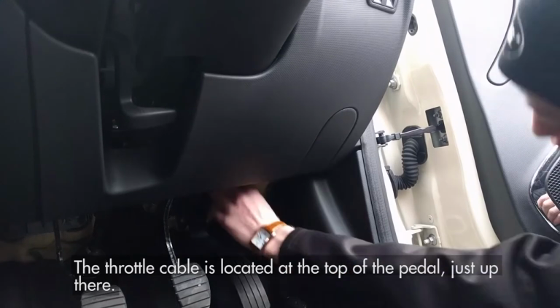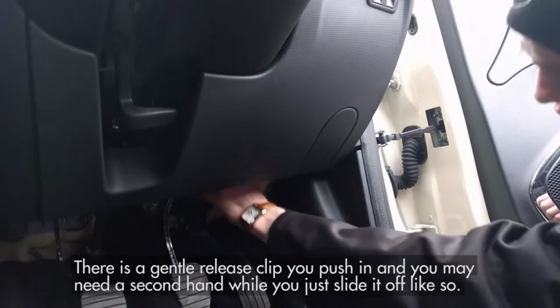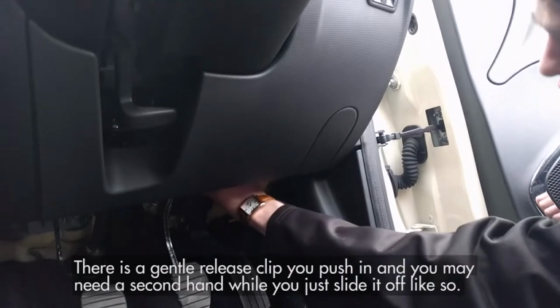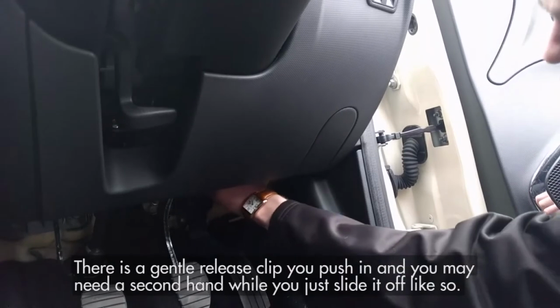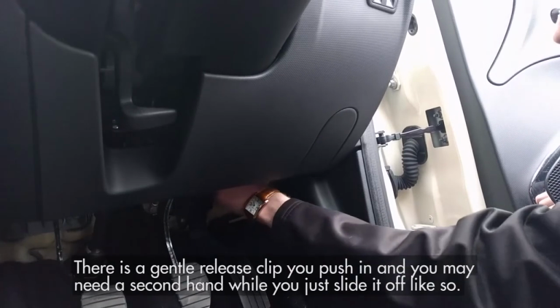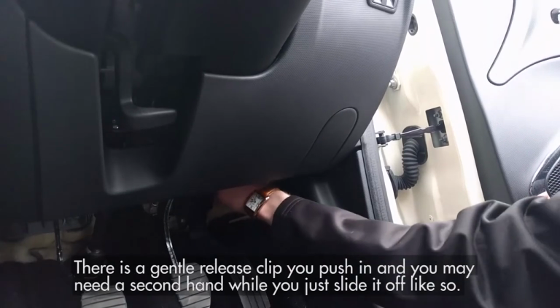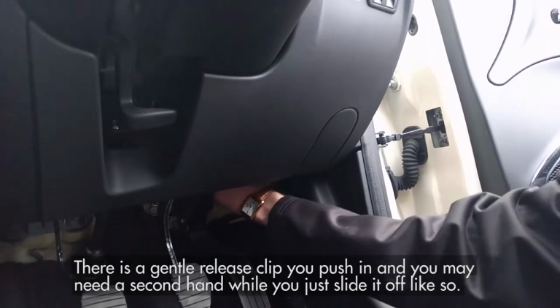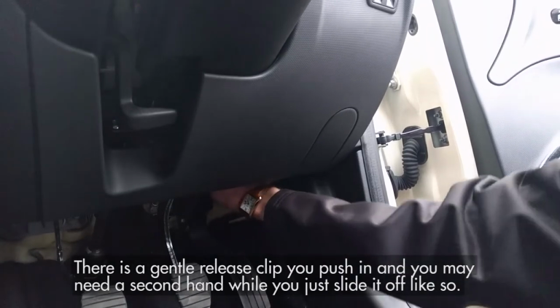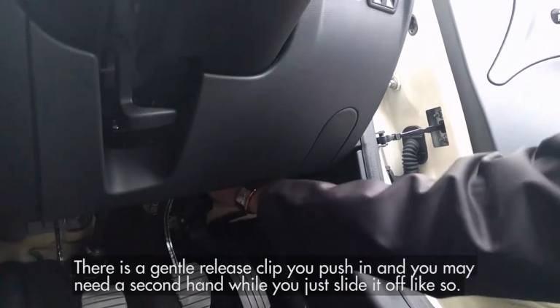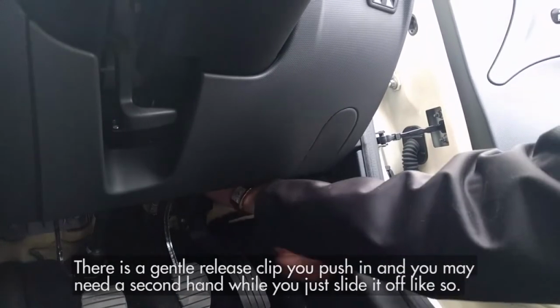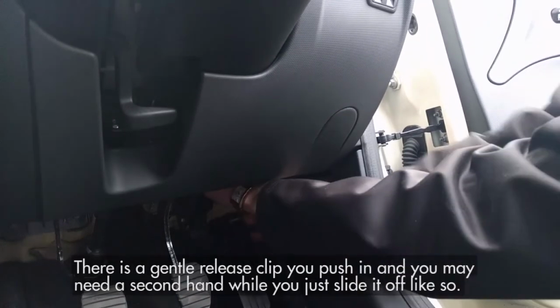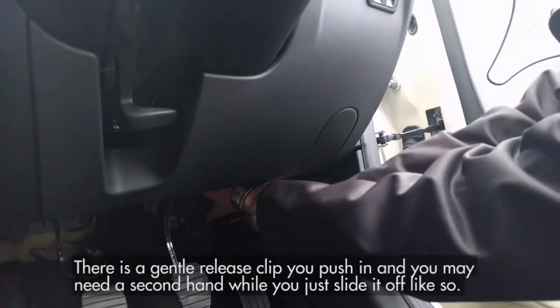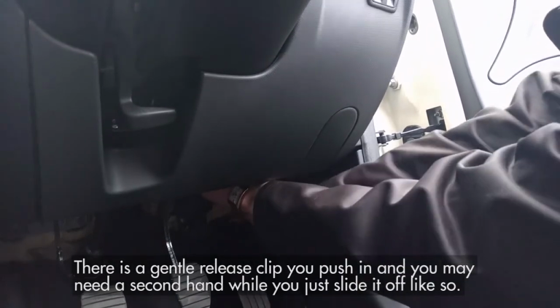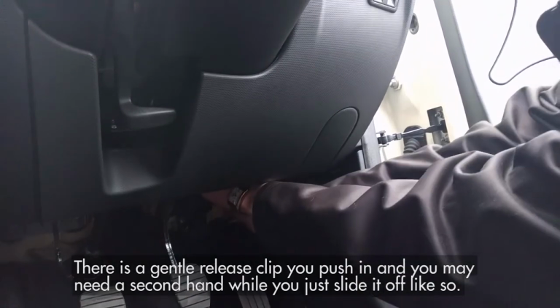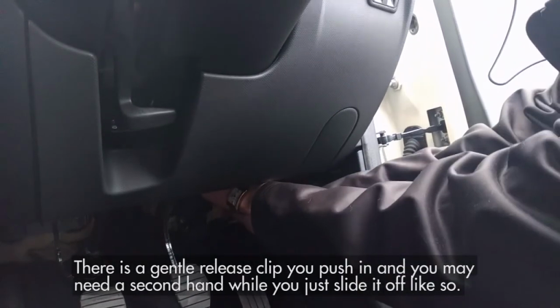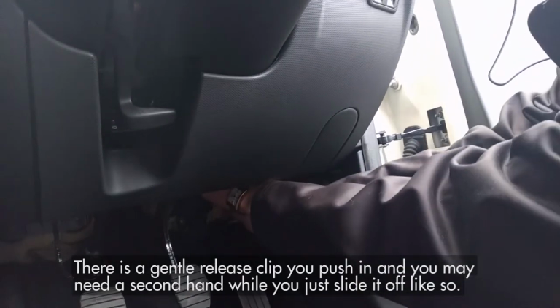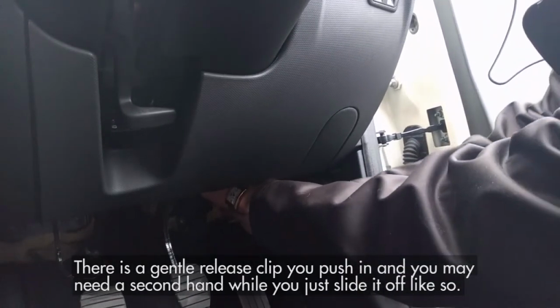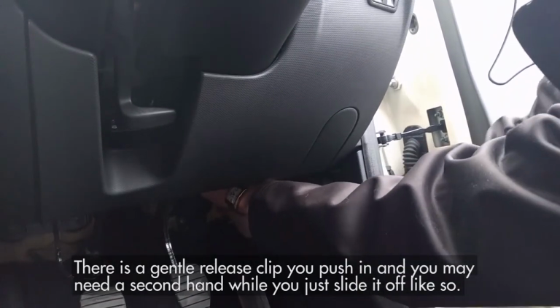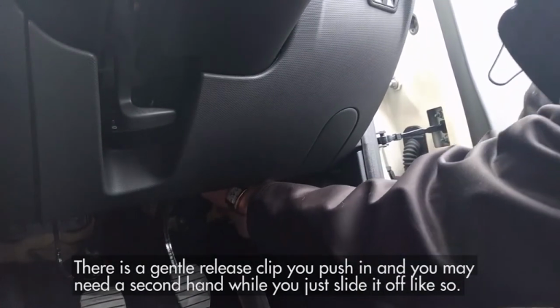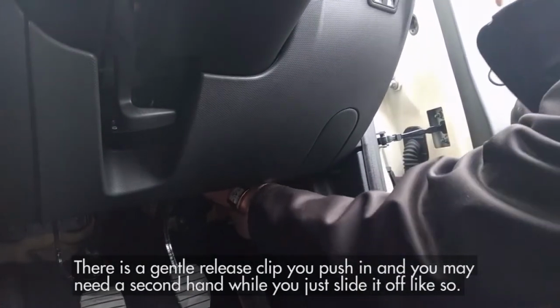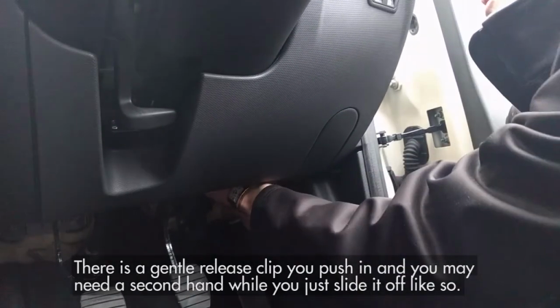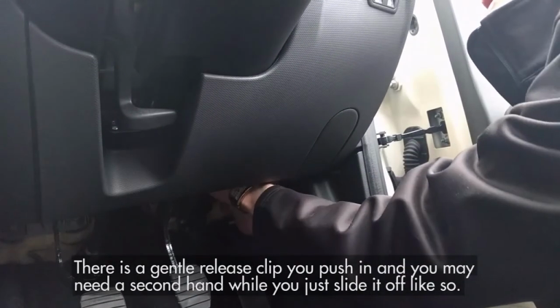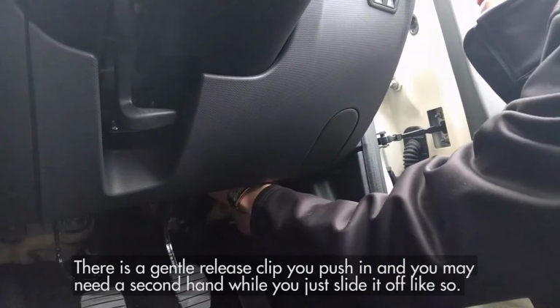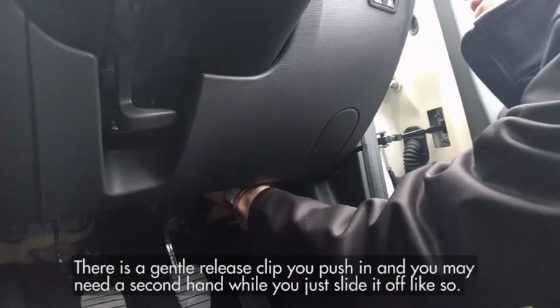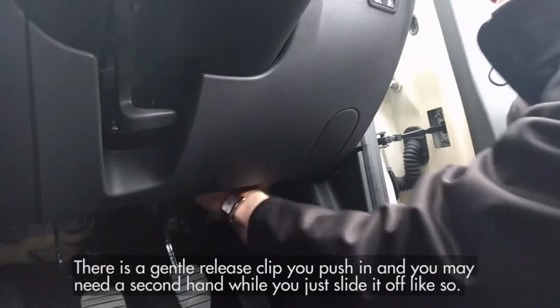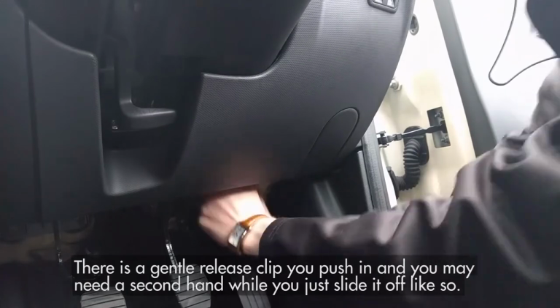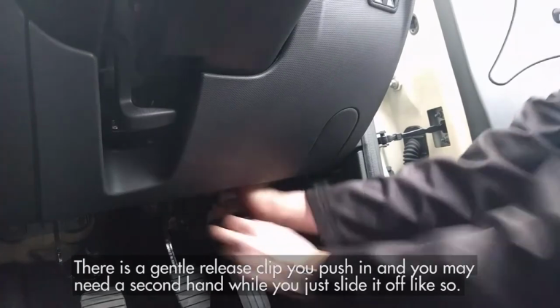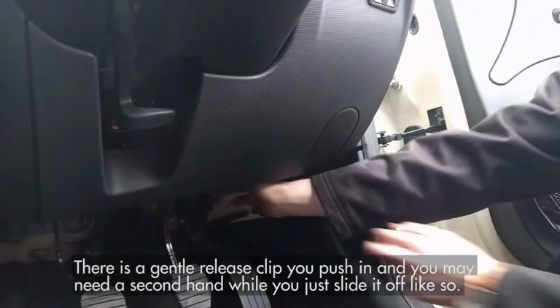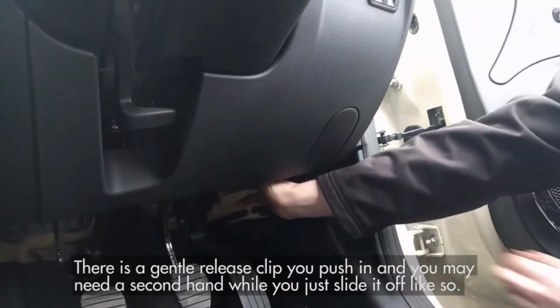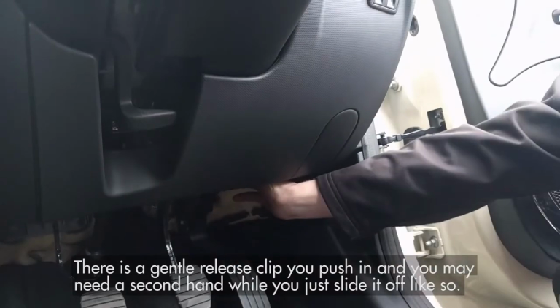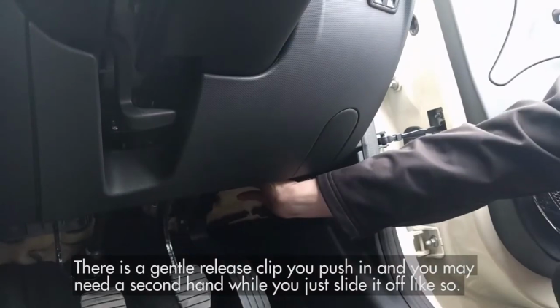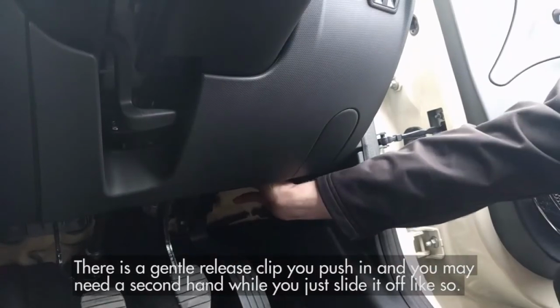There is a gentle release clip that you push in, and you may need a second hand while you just slide it off, like so.